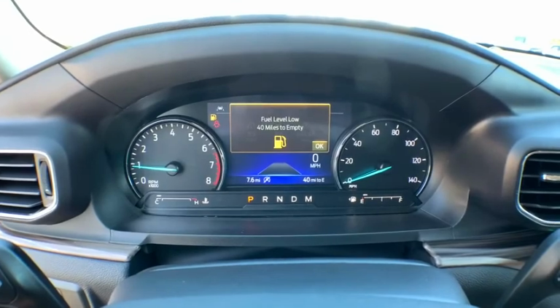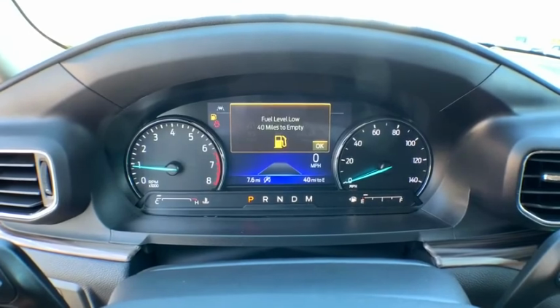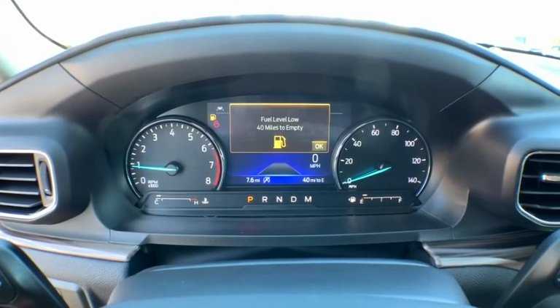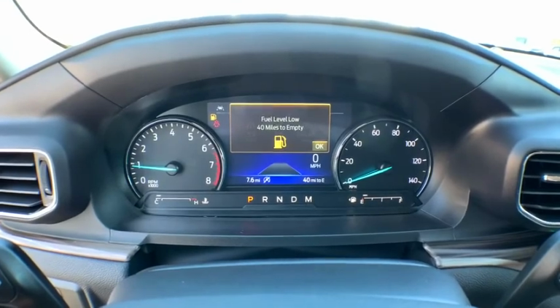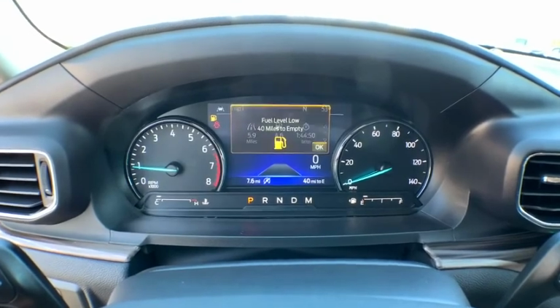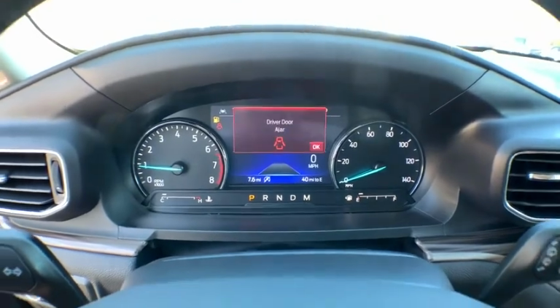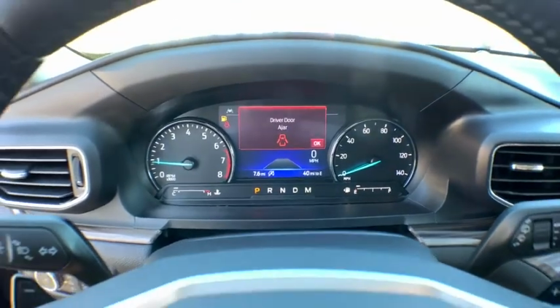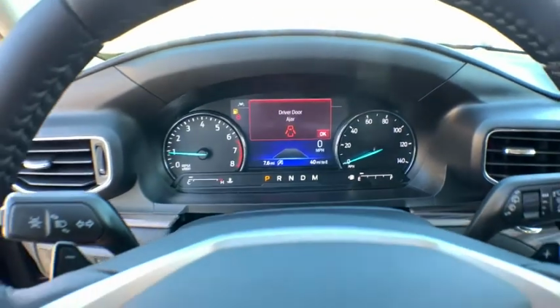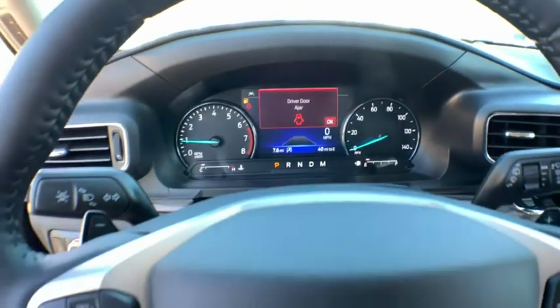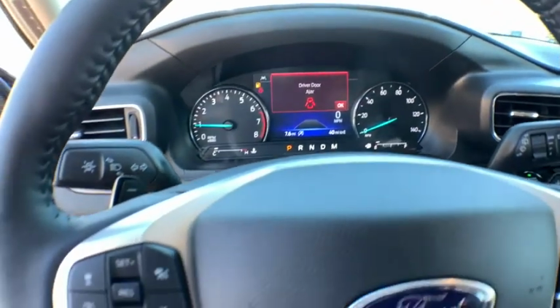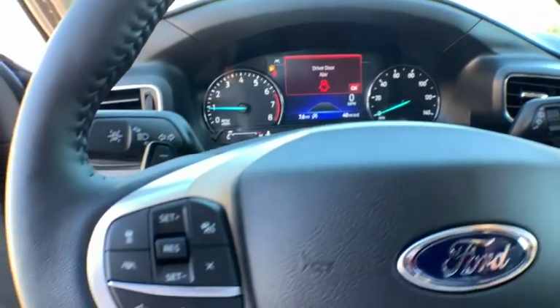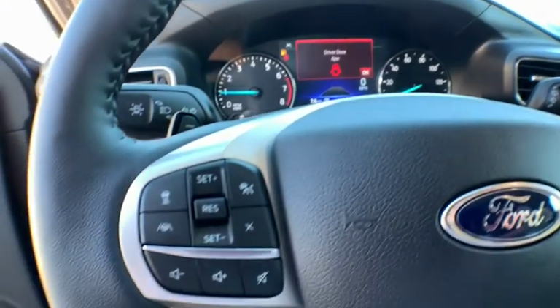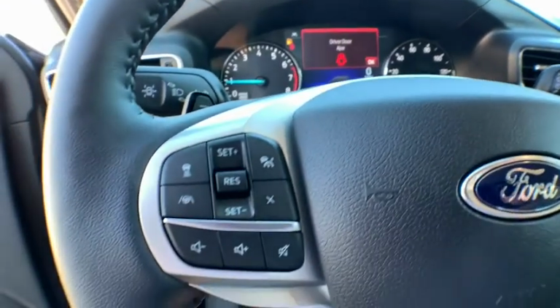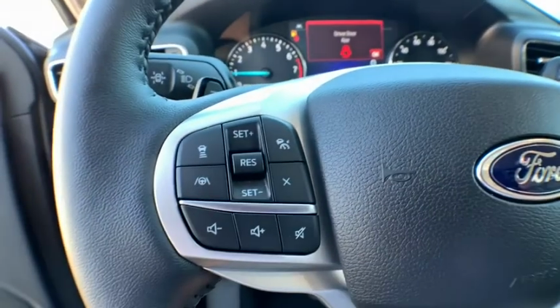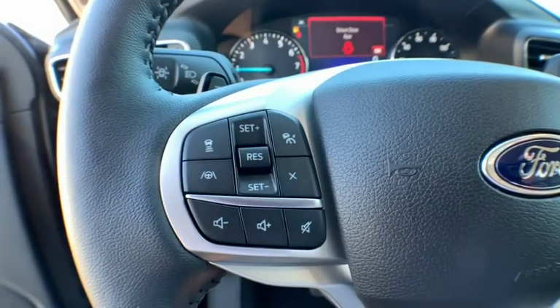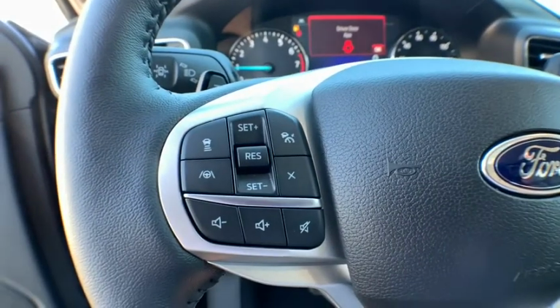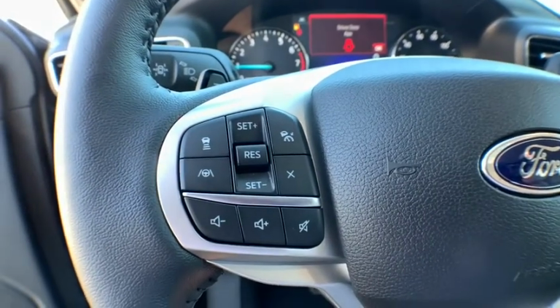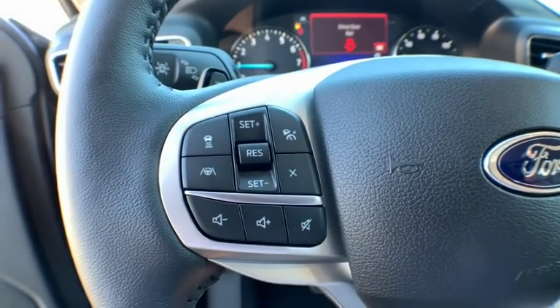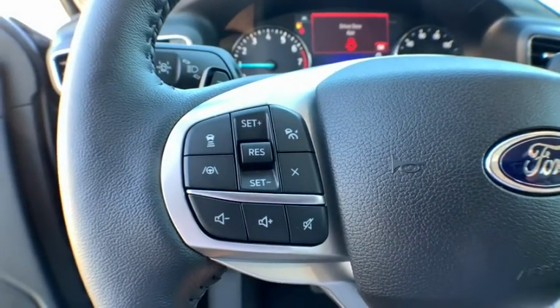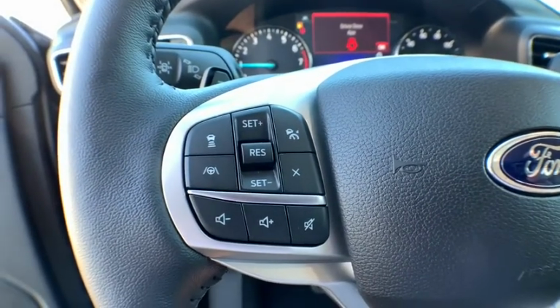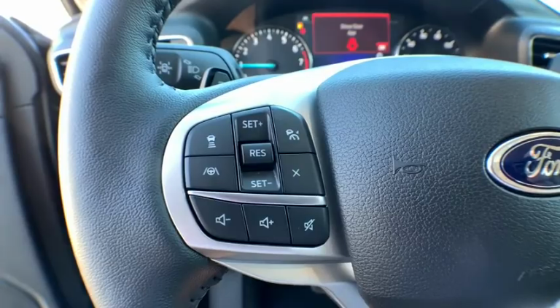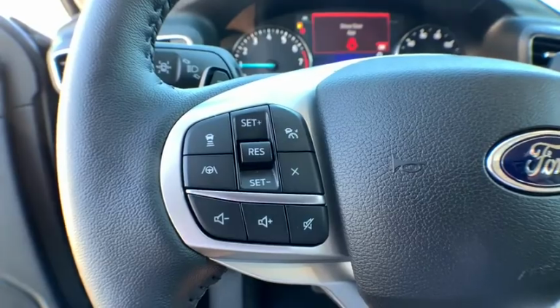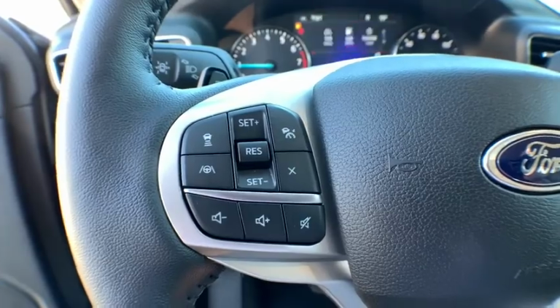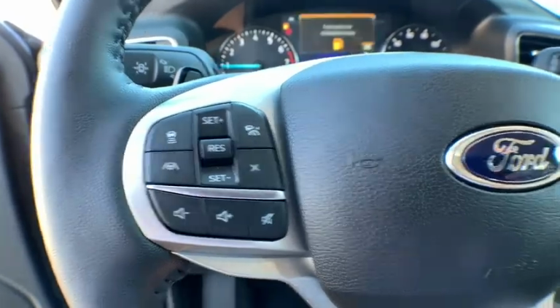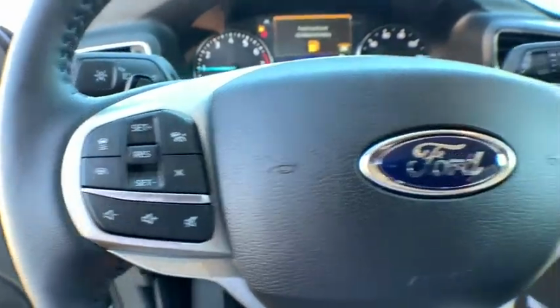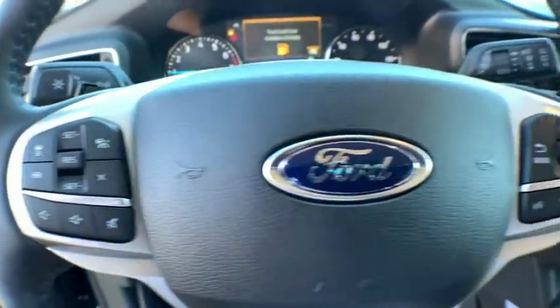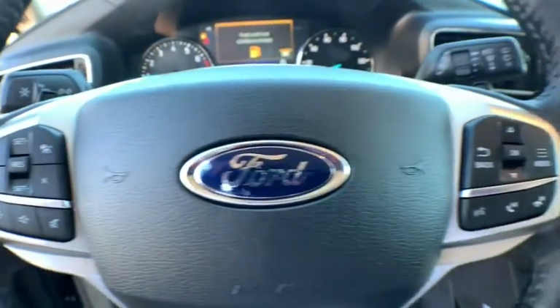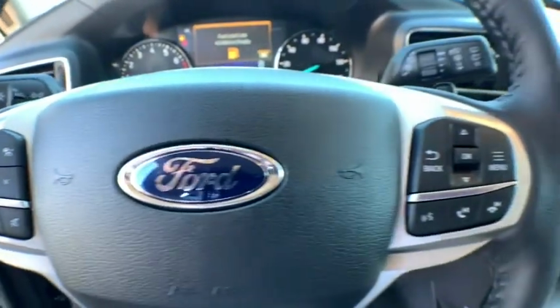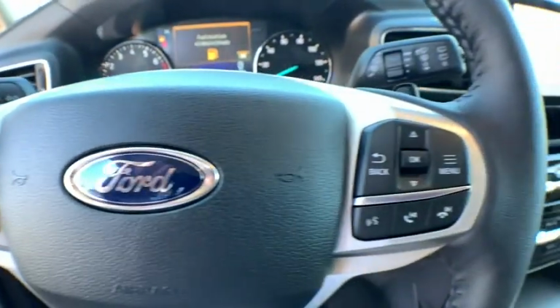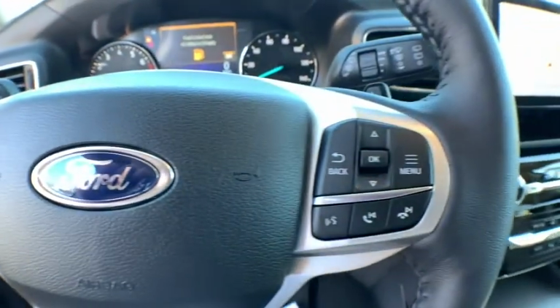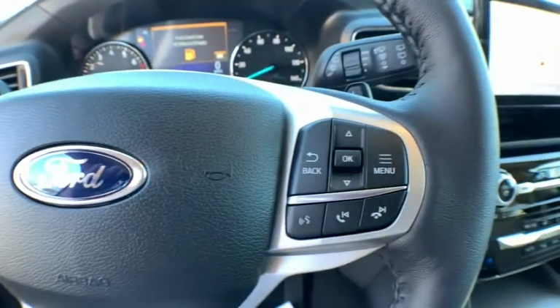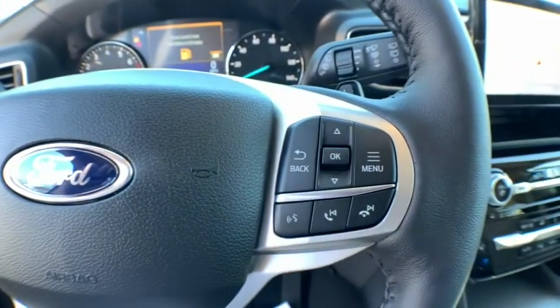Fog lights, power windows, trip computer, heated front seats, rear window defroster, tachometer, brake assist.